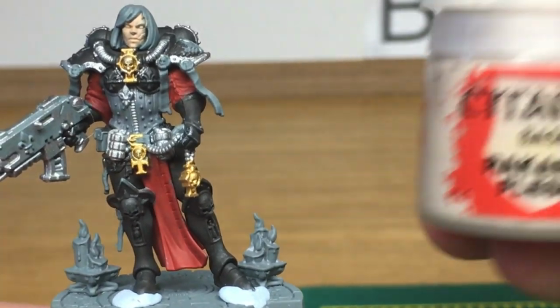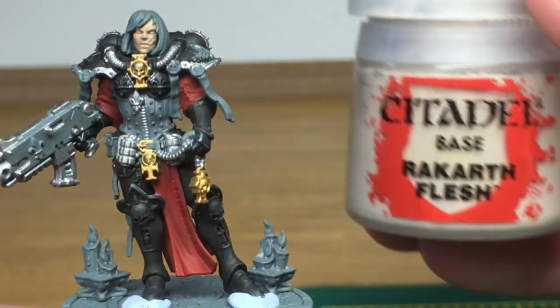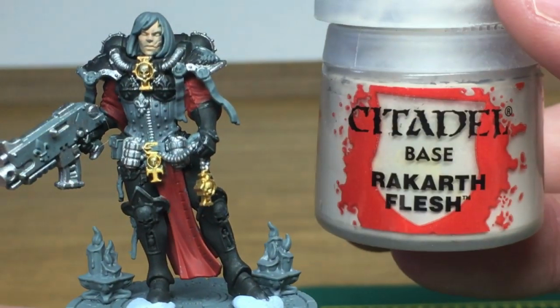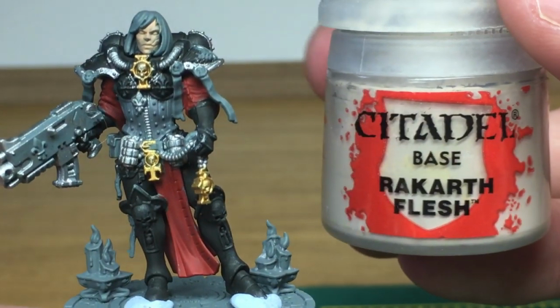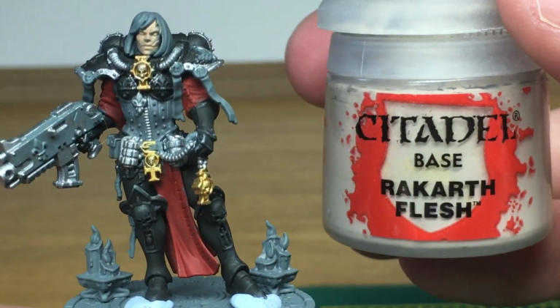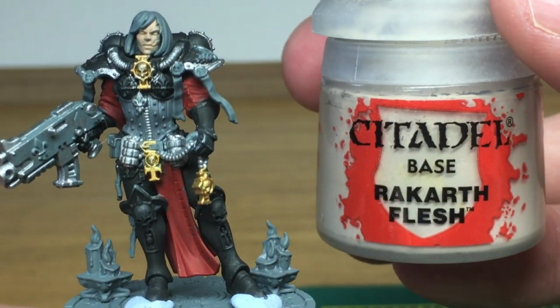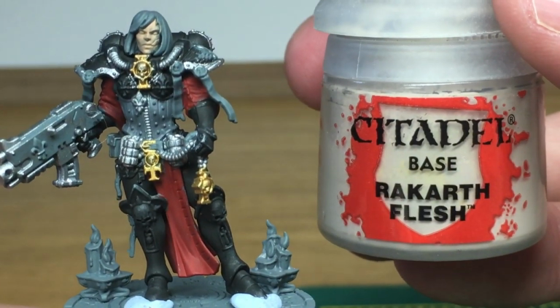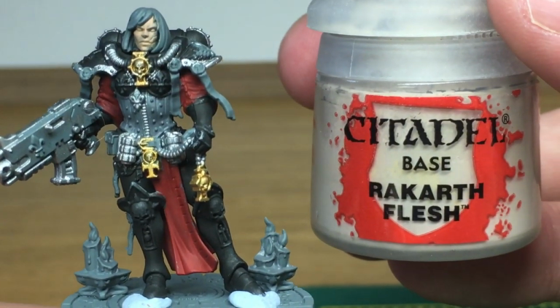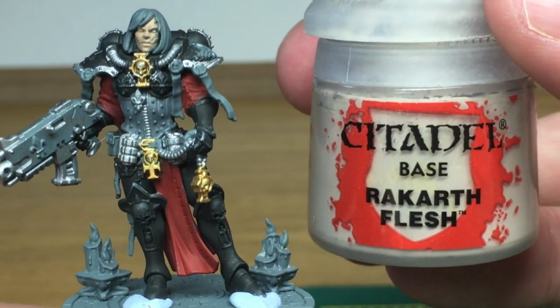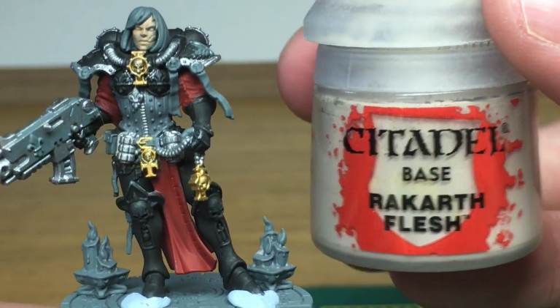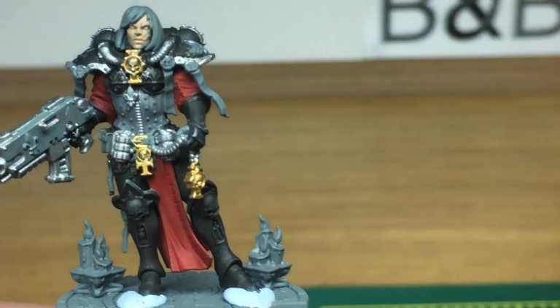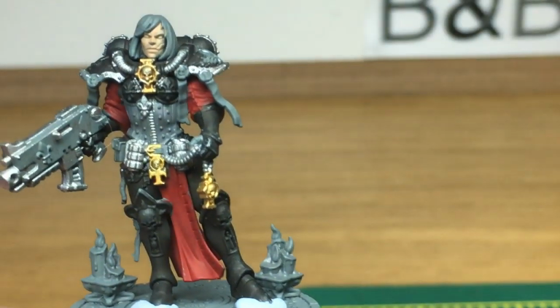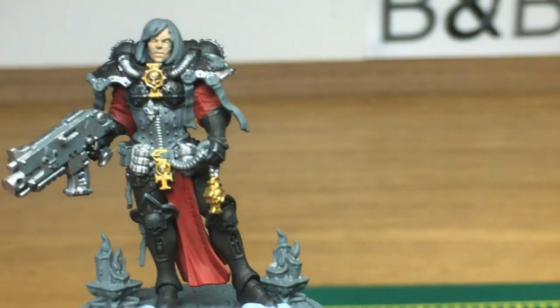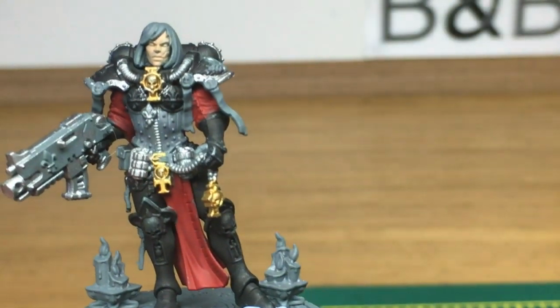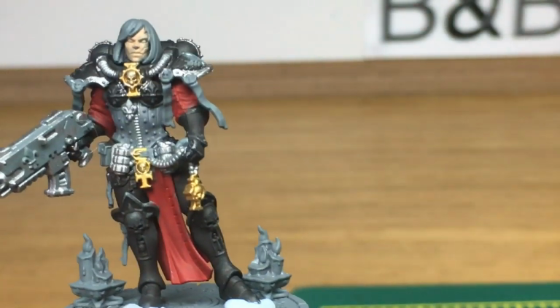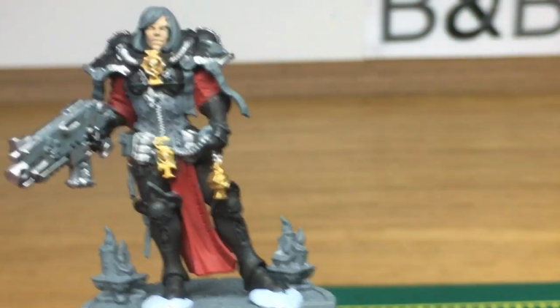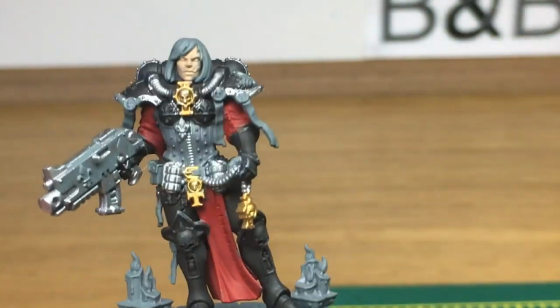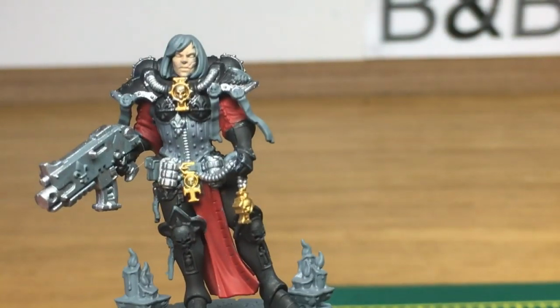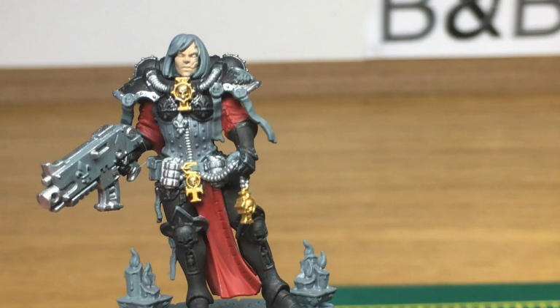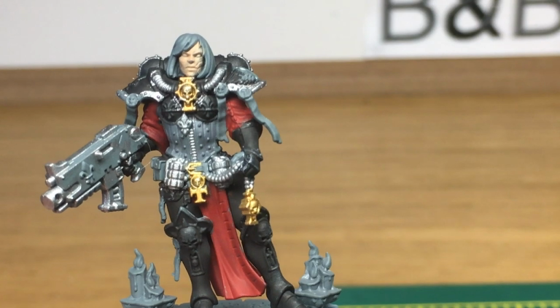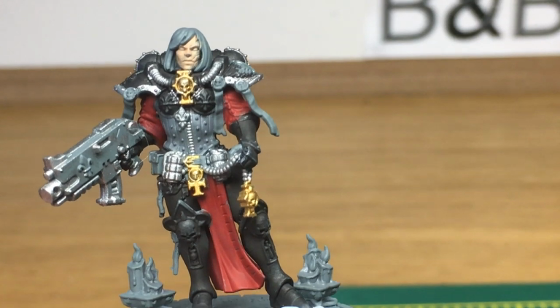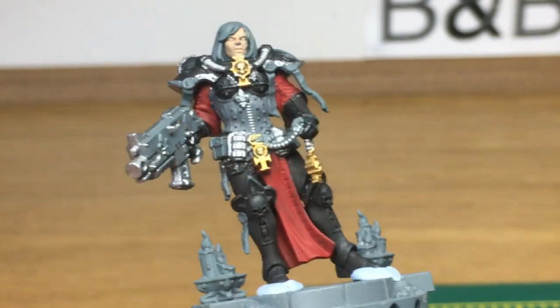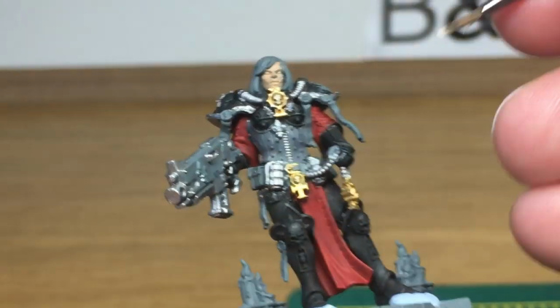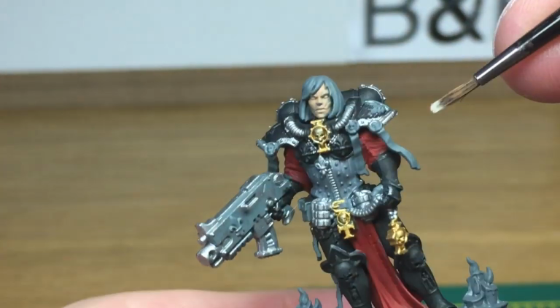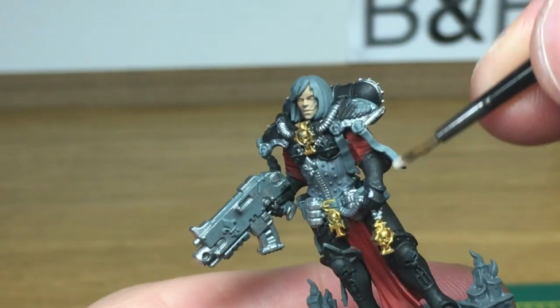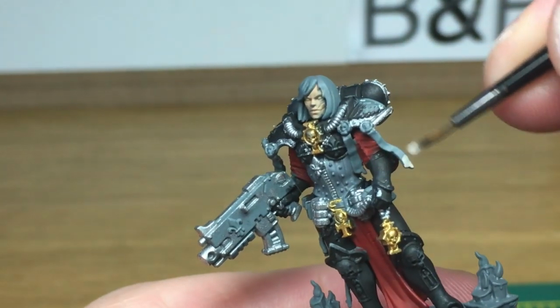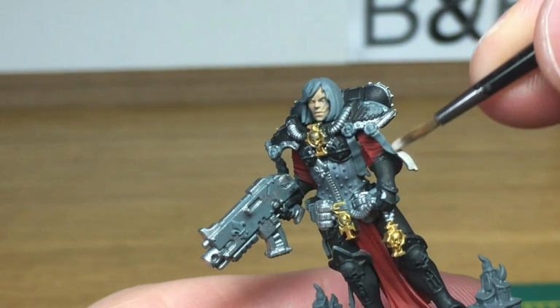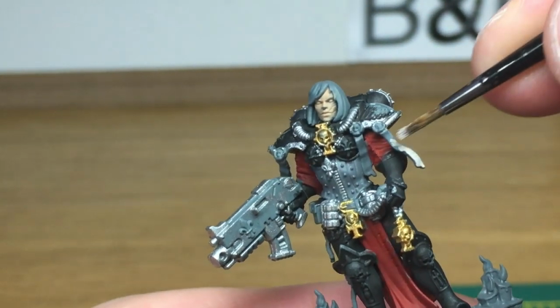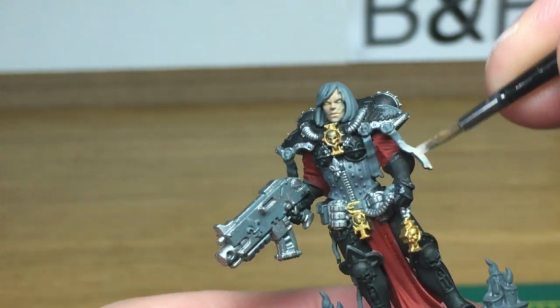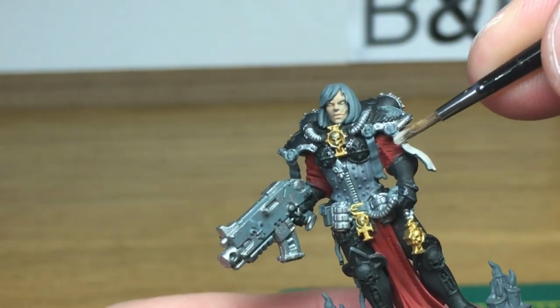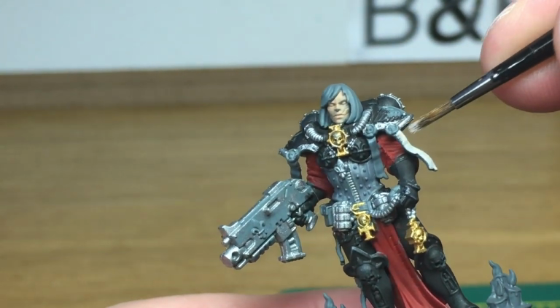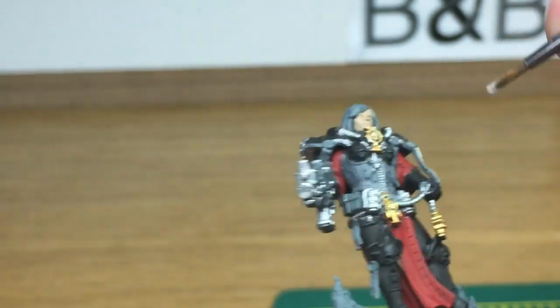Next color is going to be Citadel Rakarth Flesh. This is going to be to do all the parchments on the purity seals.